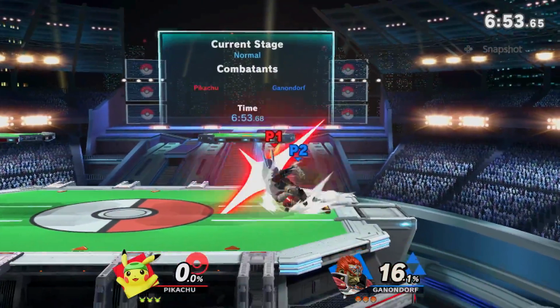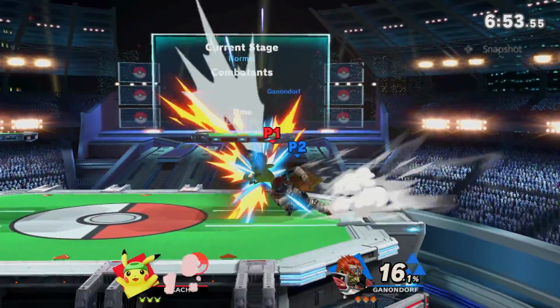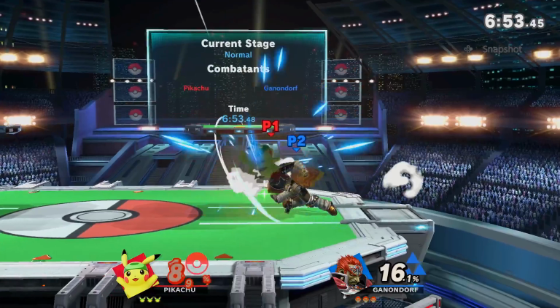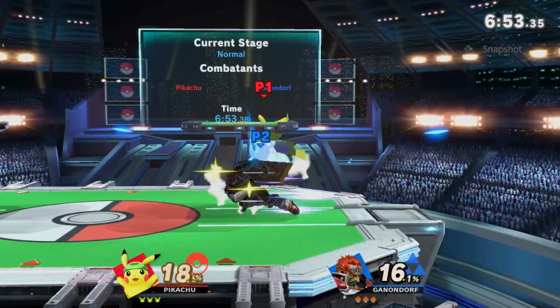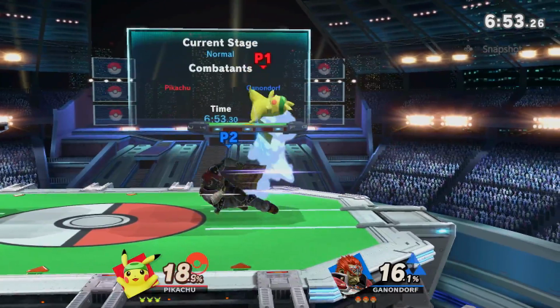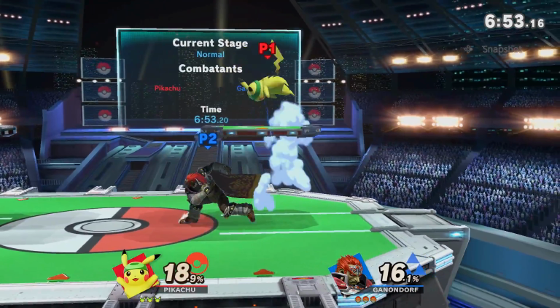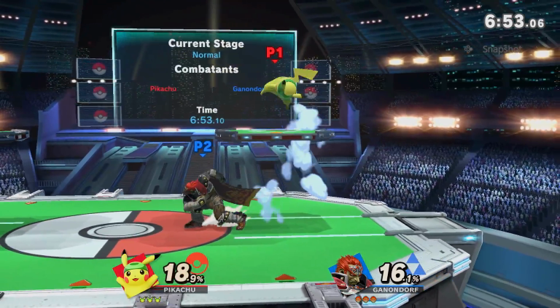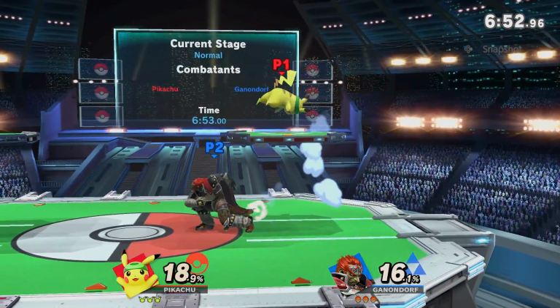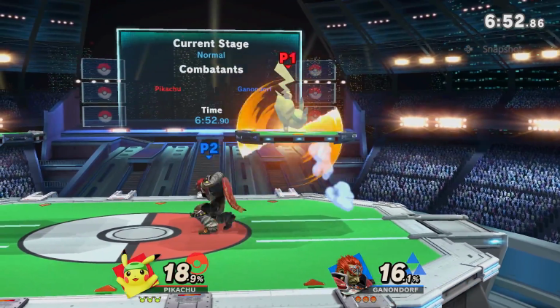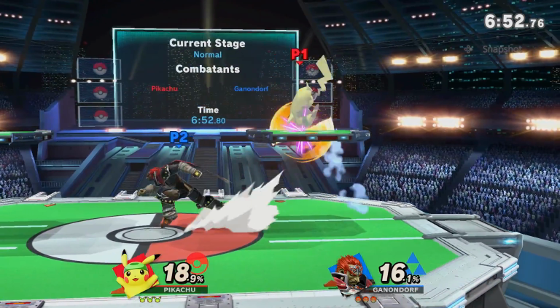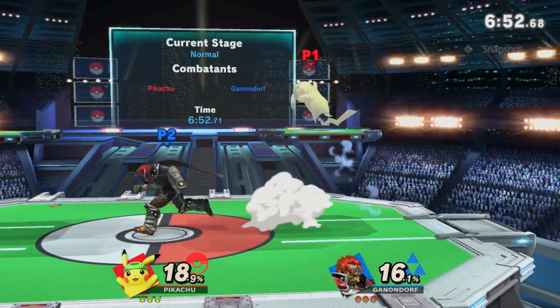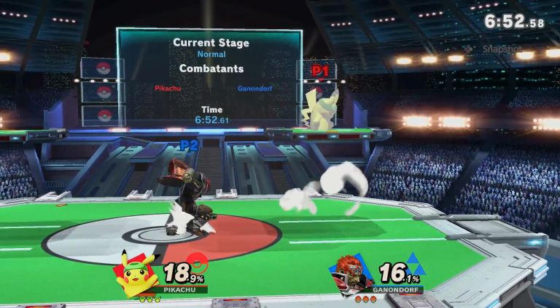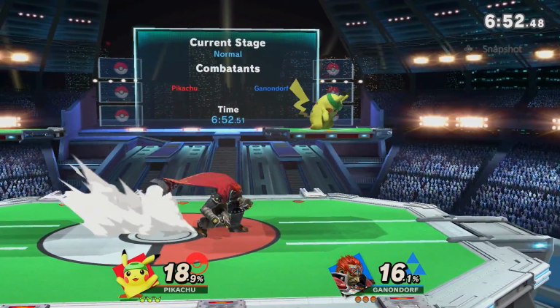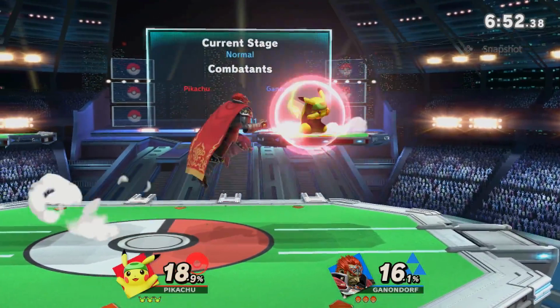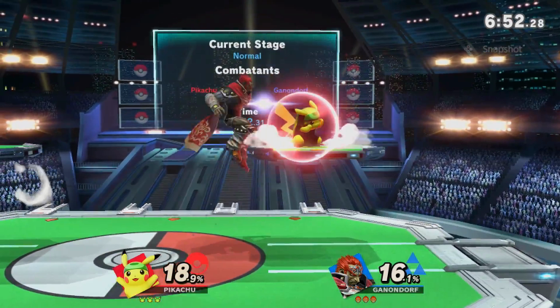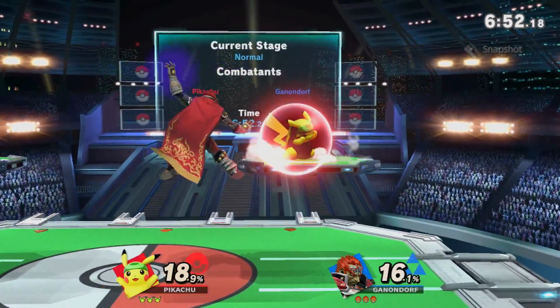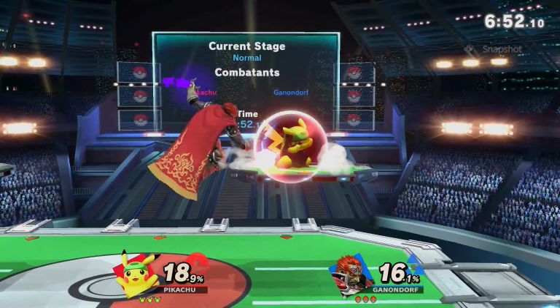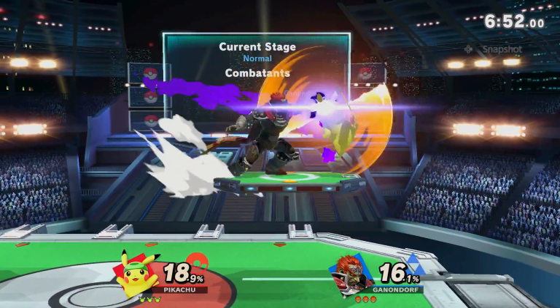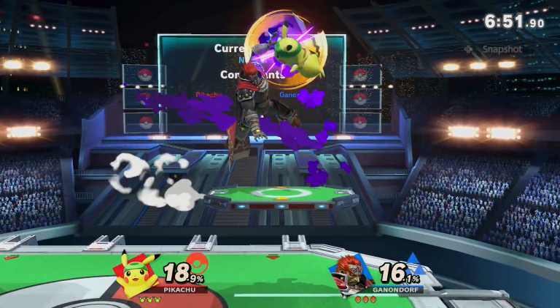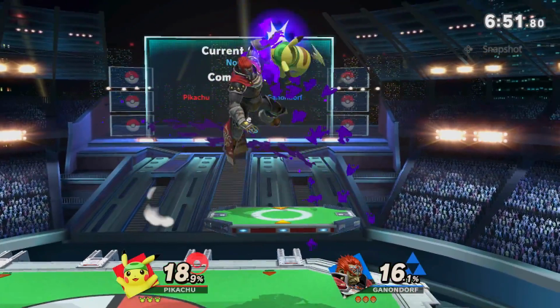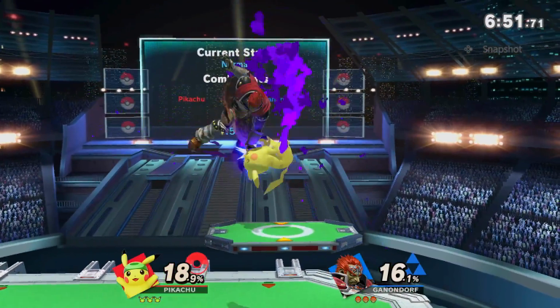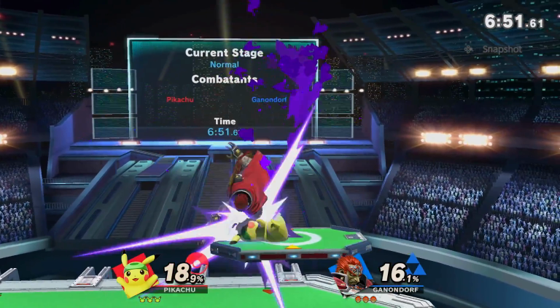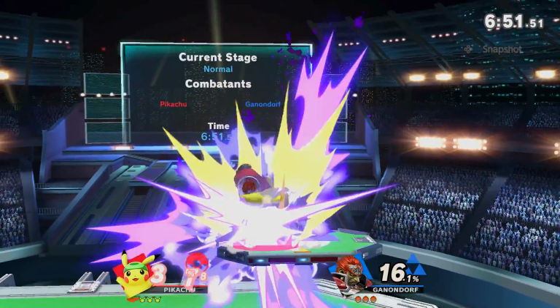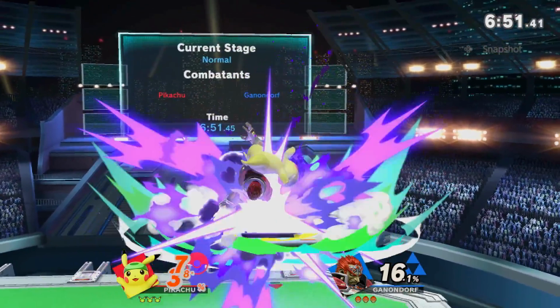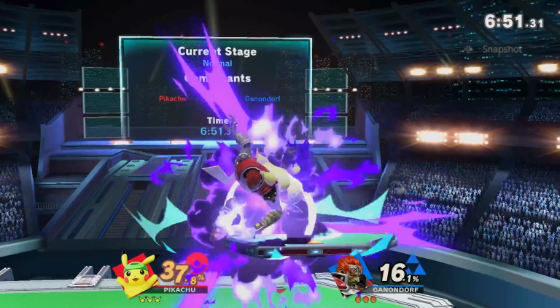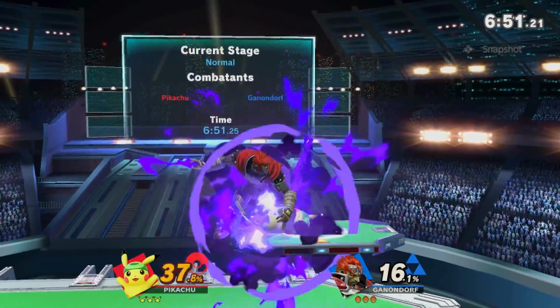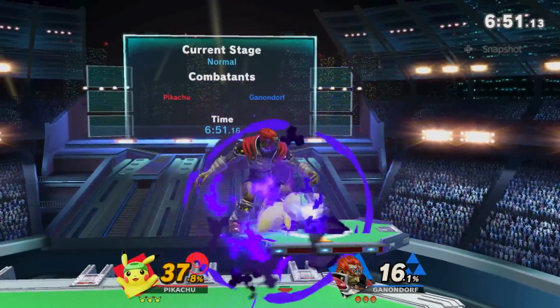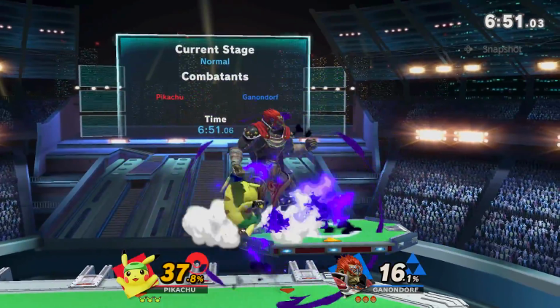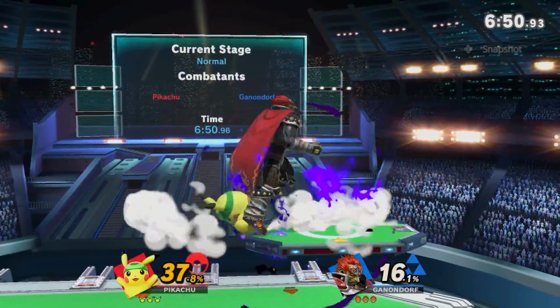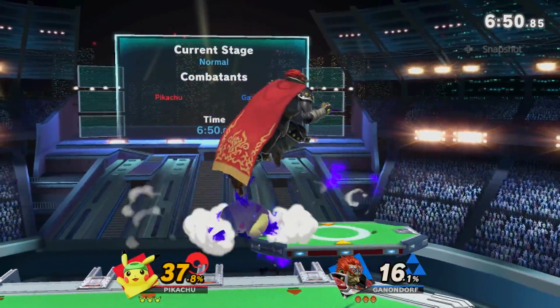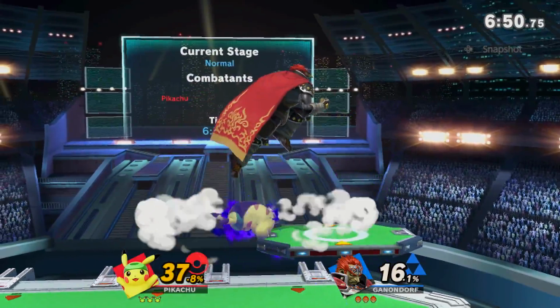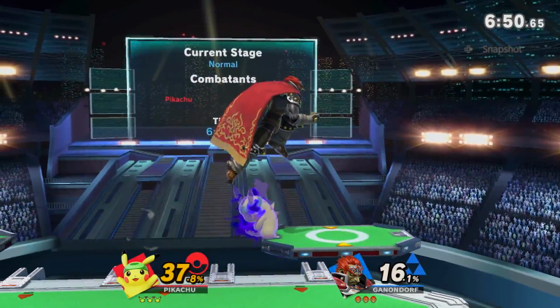Landed the dash attack and reacted. Saw the Pikachu landing on the platform and went for an air choke. The Pikachu did a buffered option, which helps a lot.